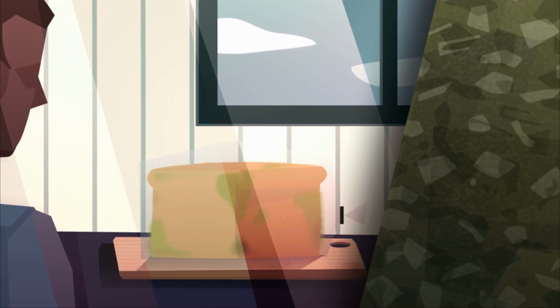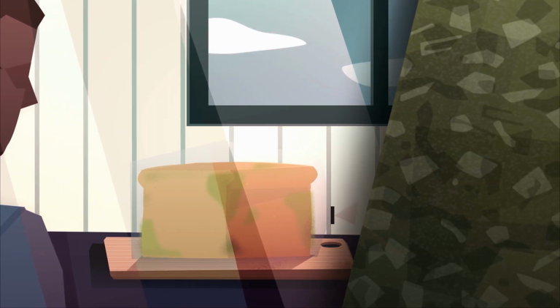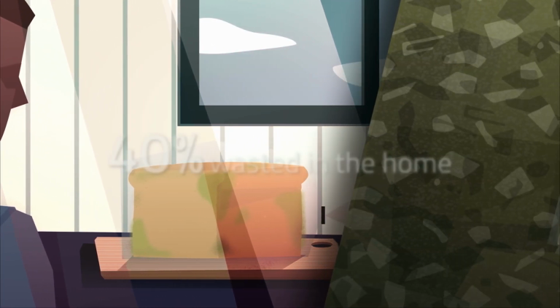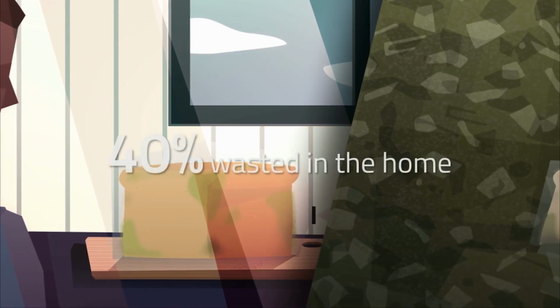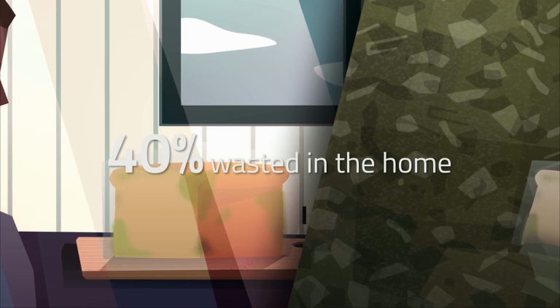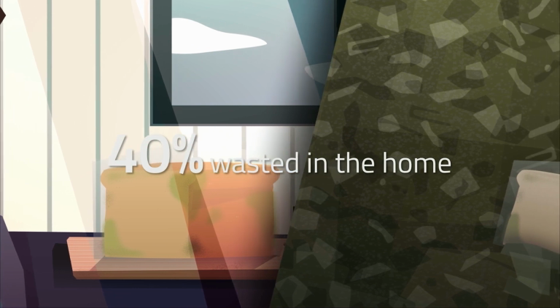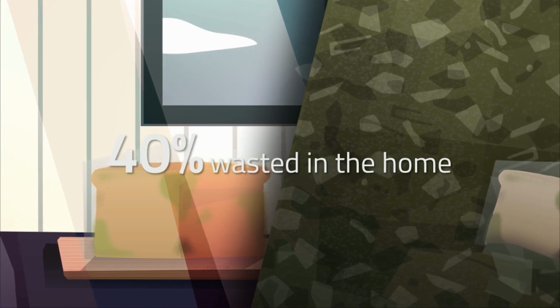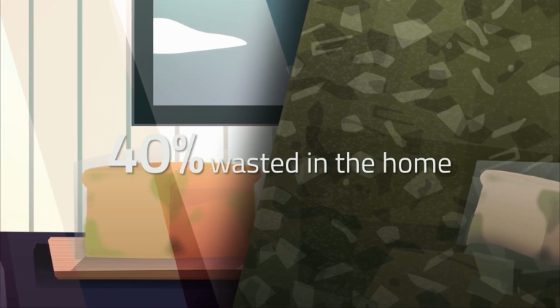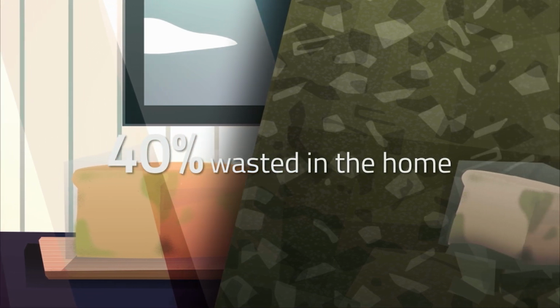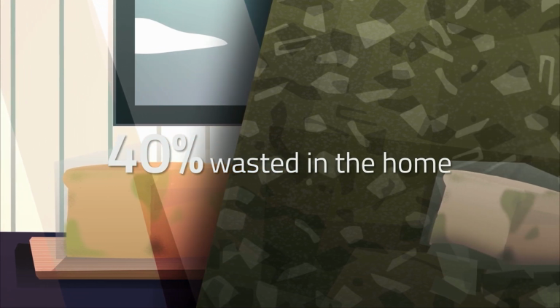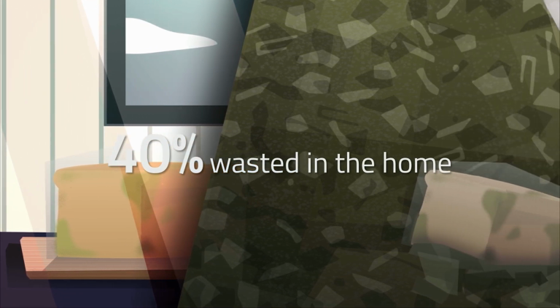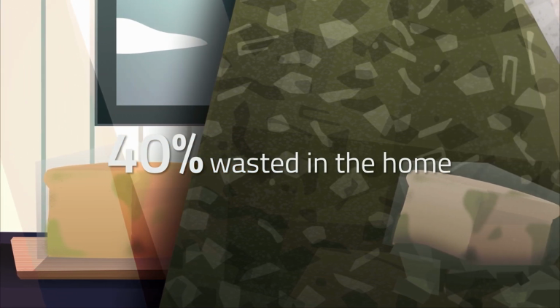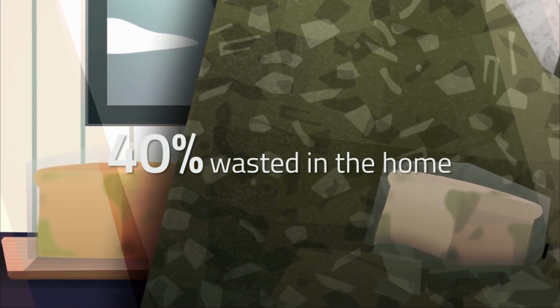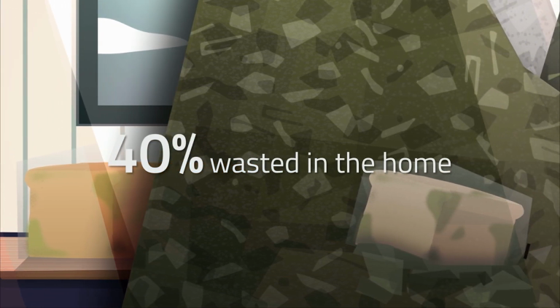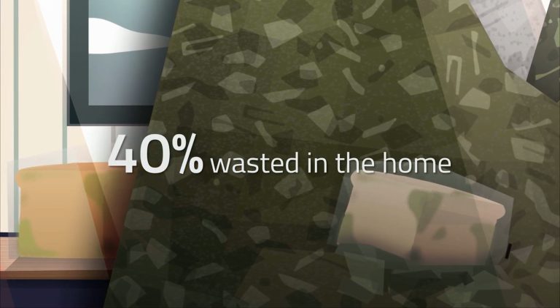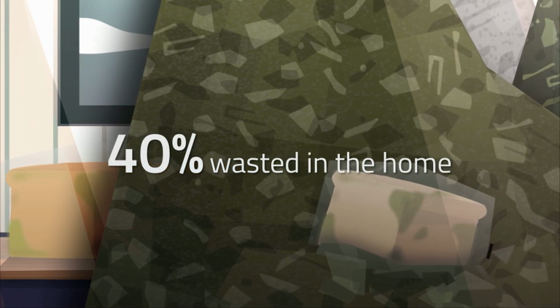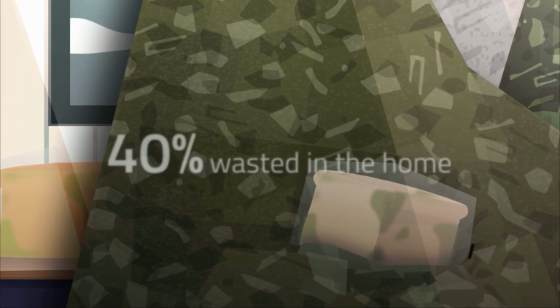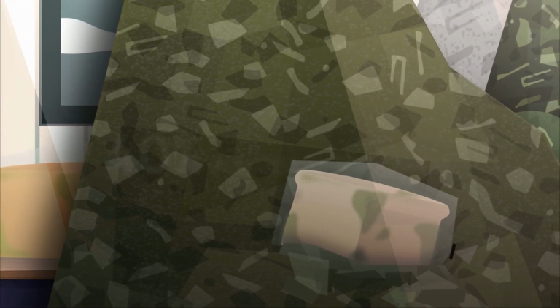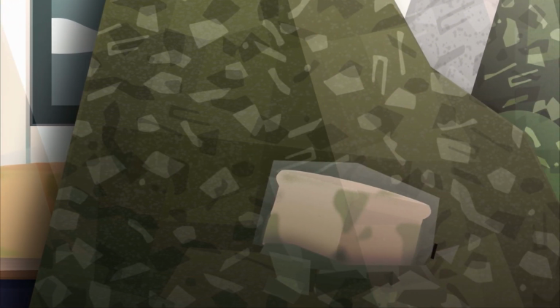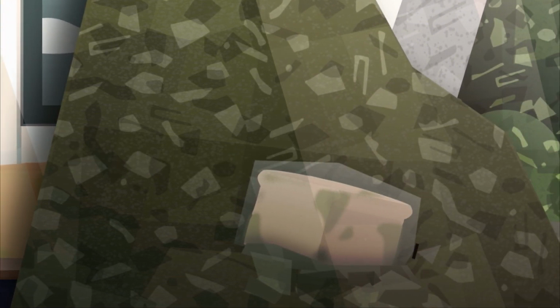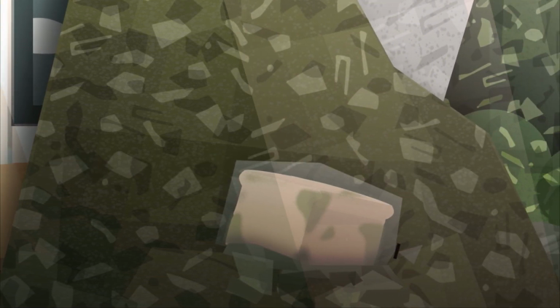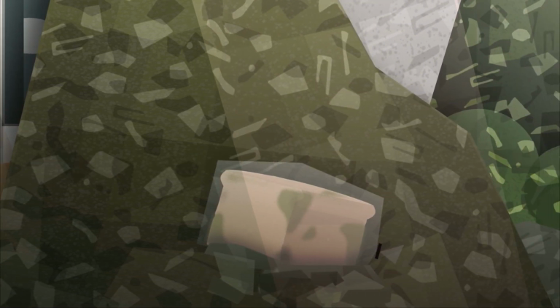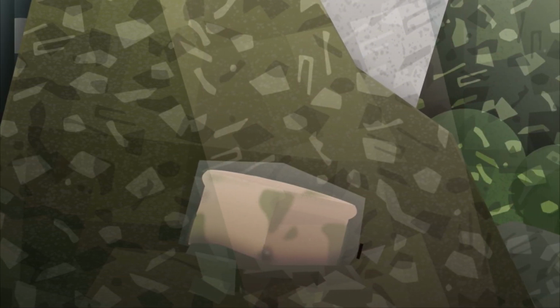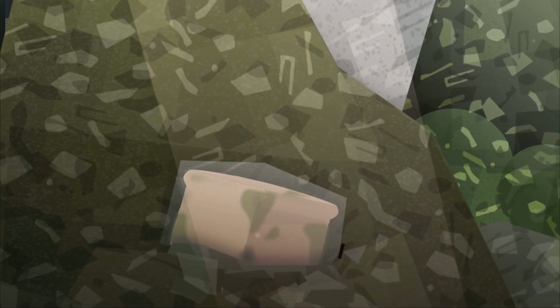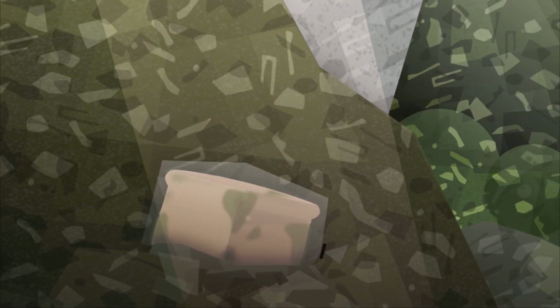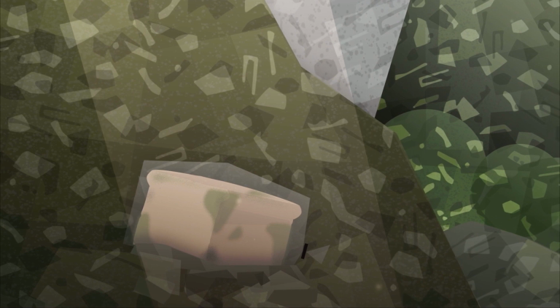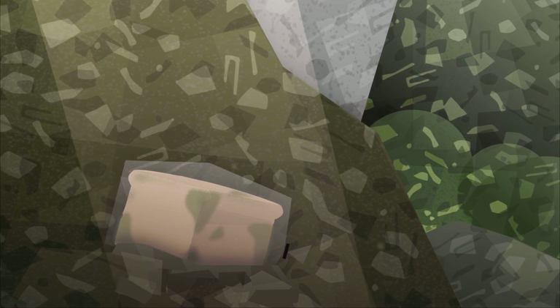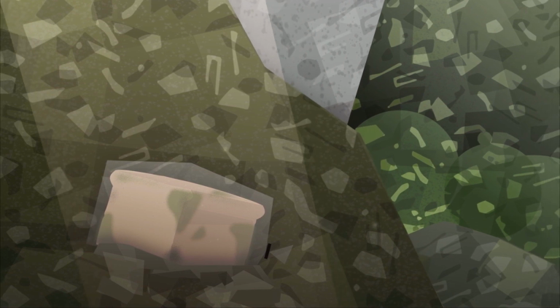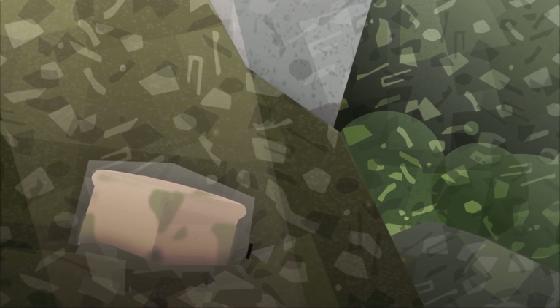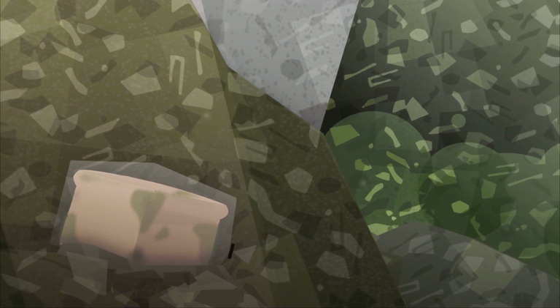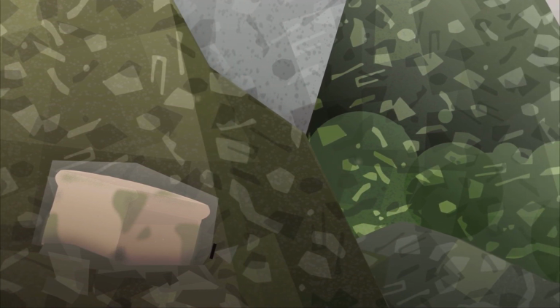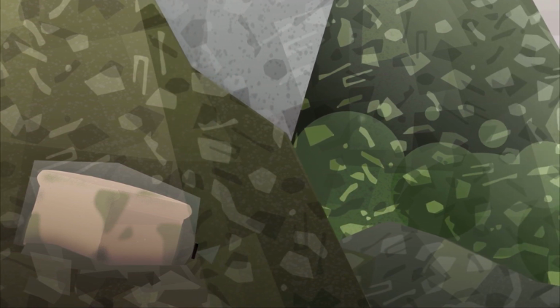But despite our love for it, an estimated 40 percent of bread produced every year is wasted in the home. There are so many reasons to fix this.